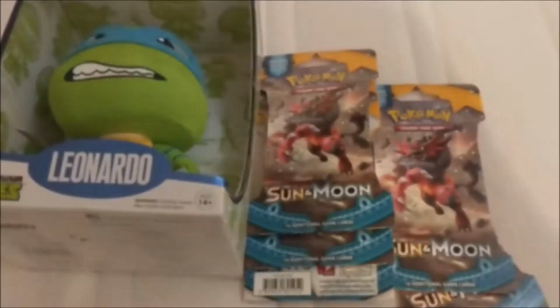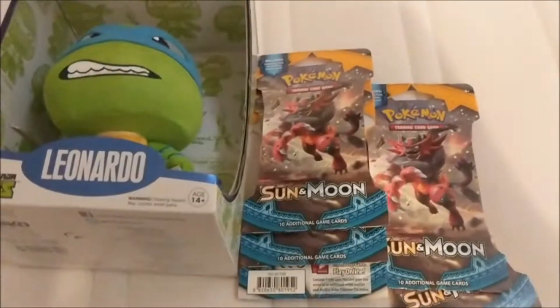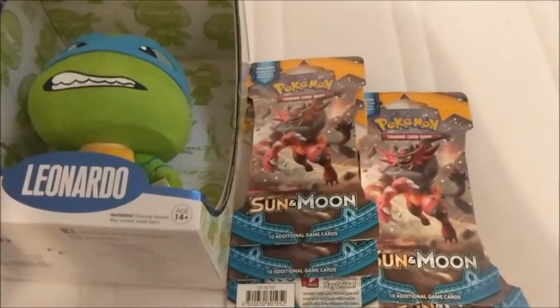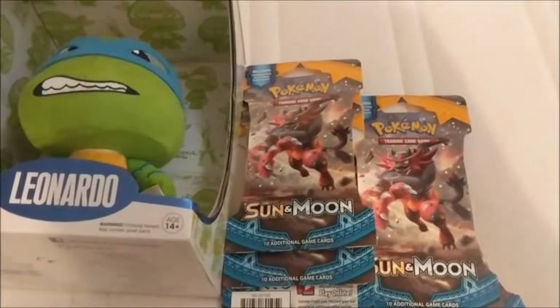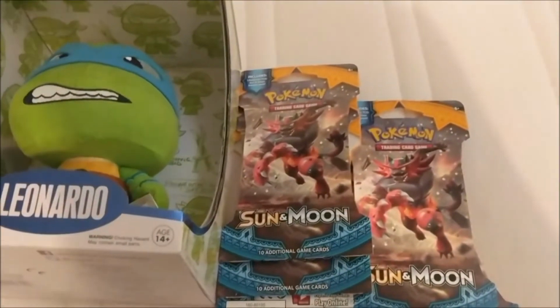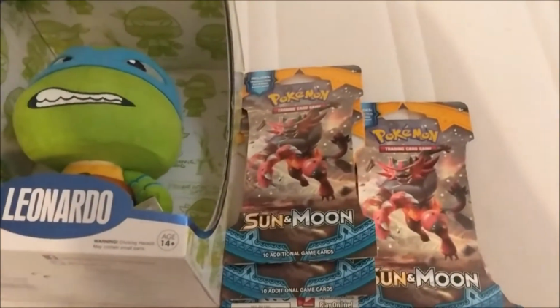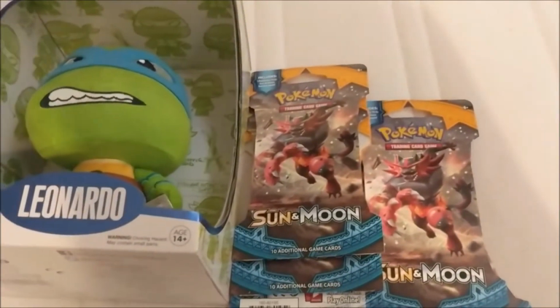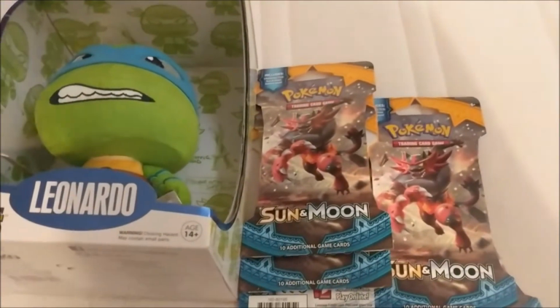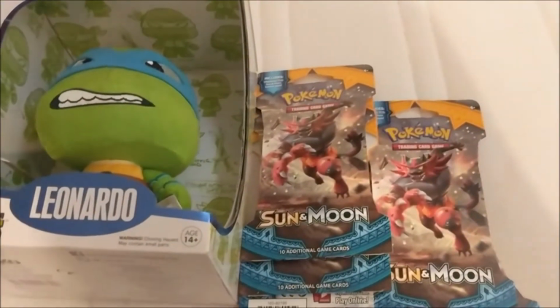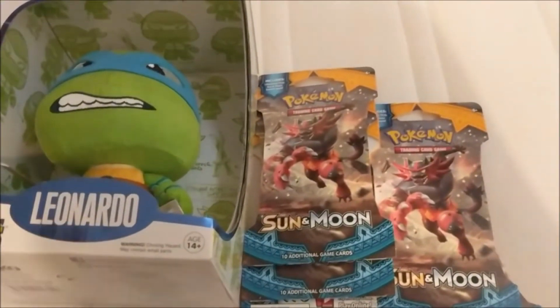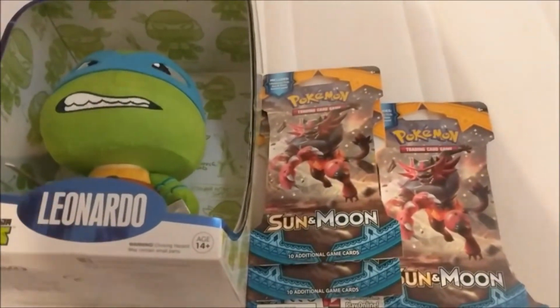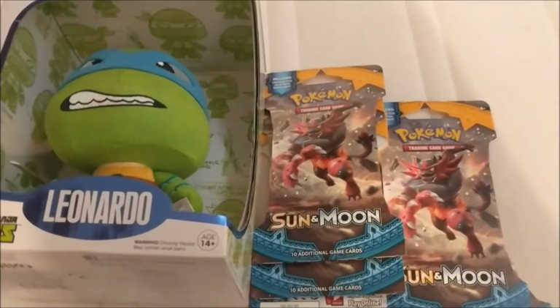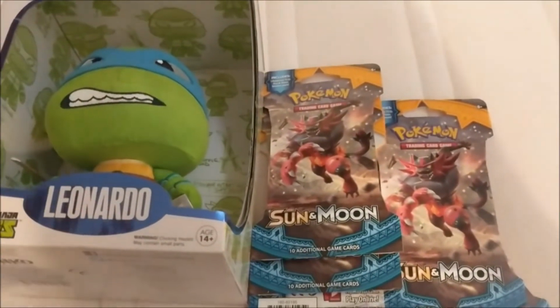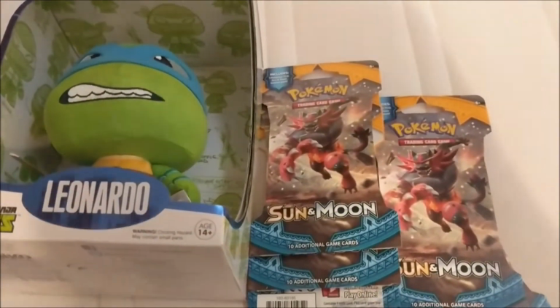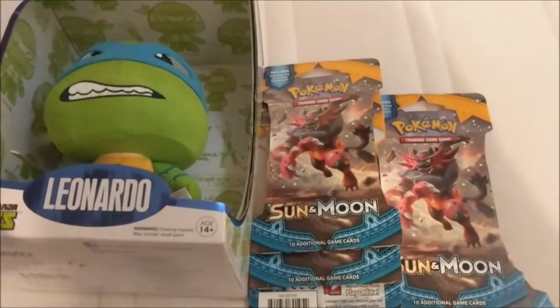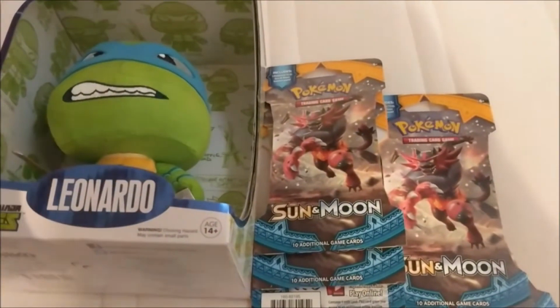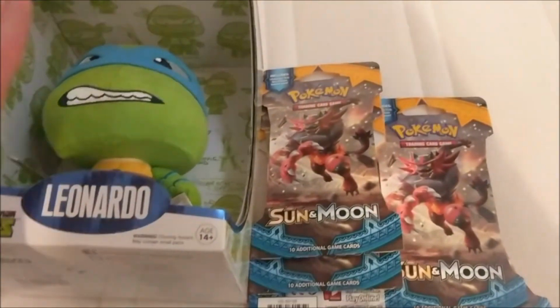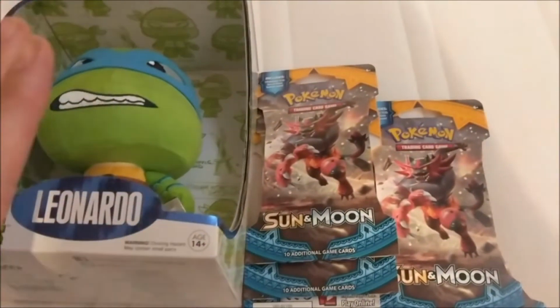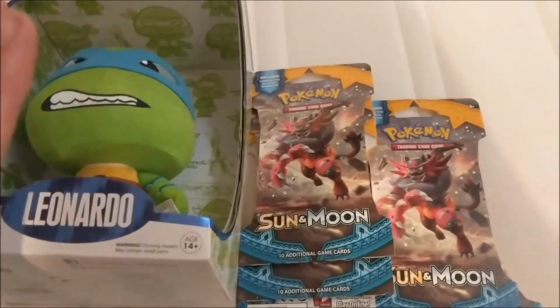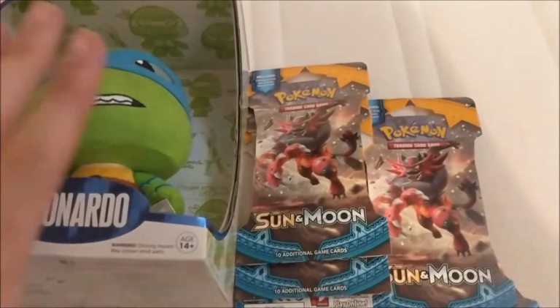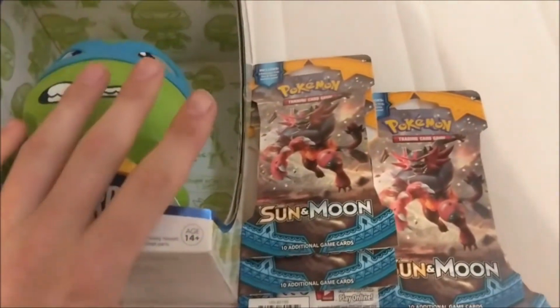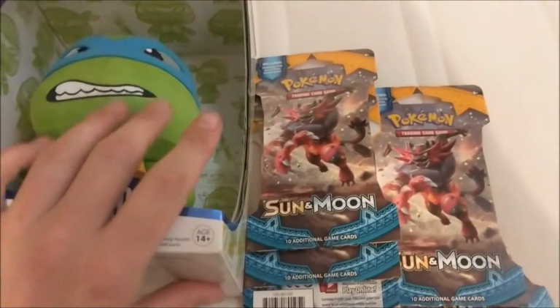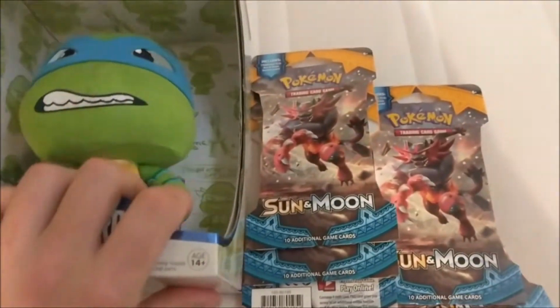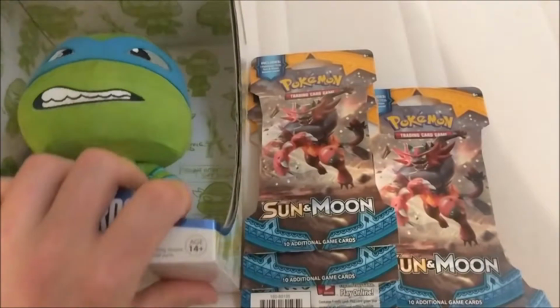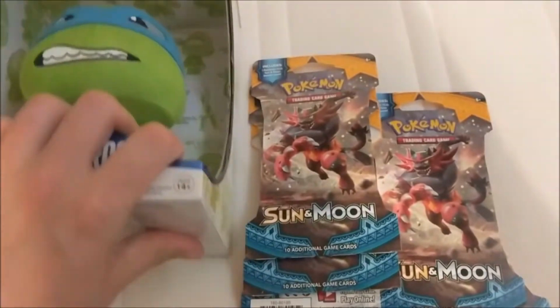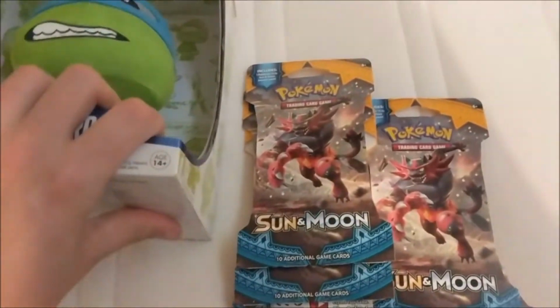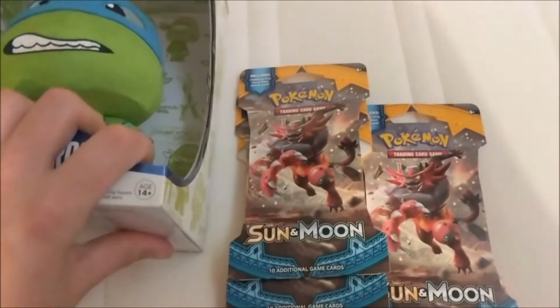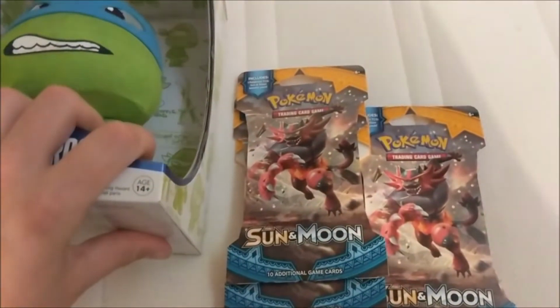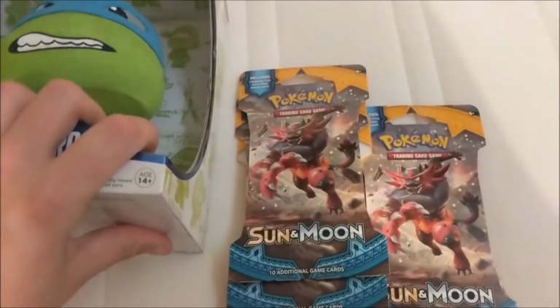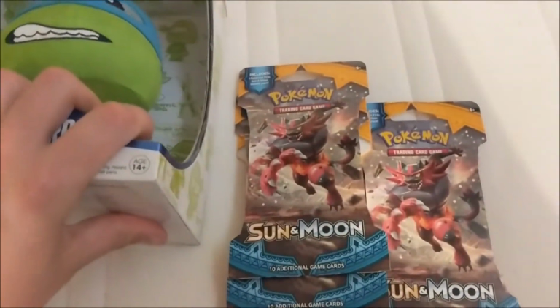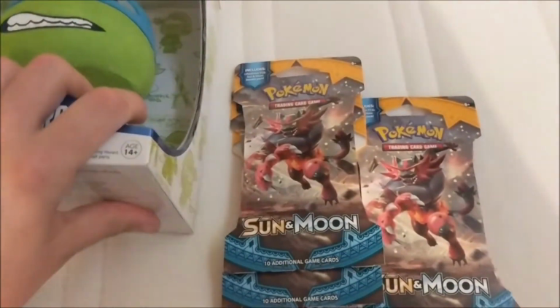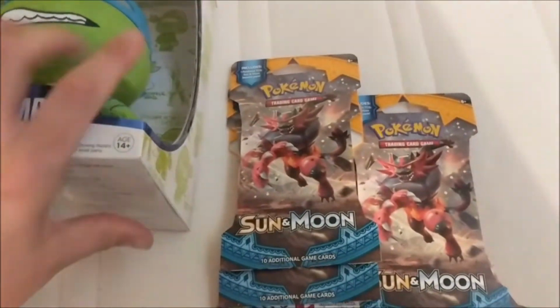What's going on guys, James Collects here and here's my haul for today's car boot. Short and sweet so it's going to be probably camera time I'm afraid.